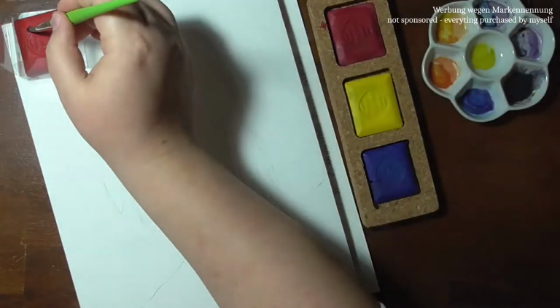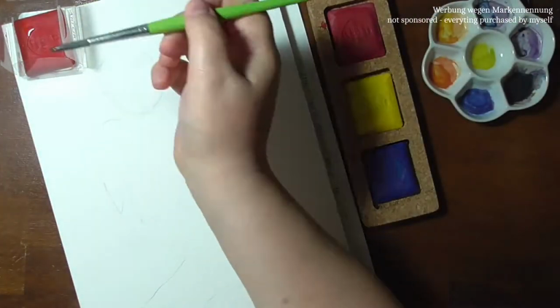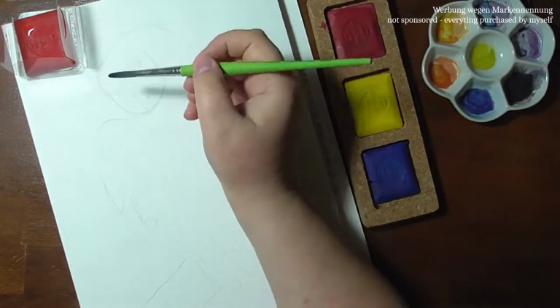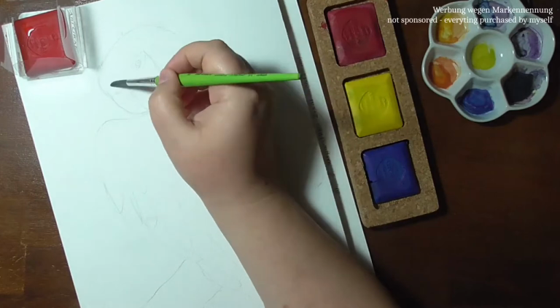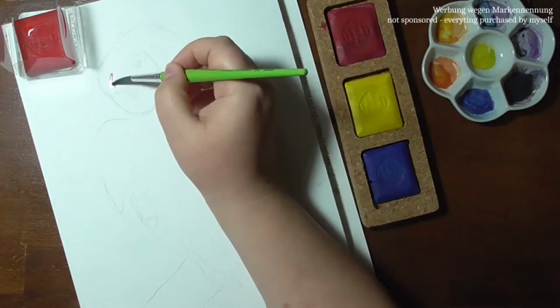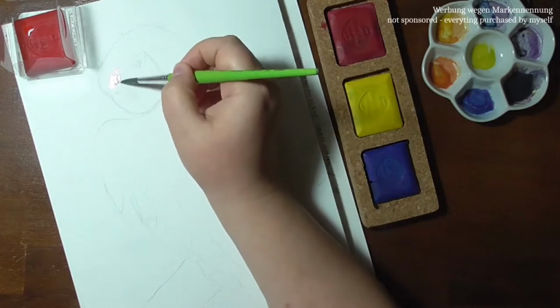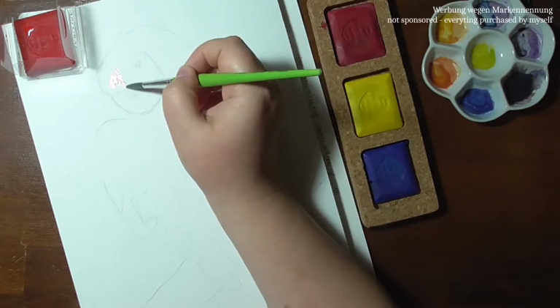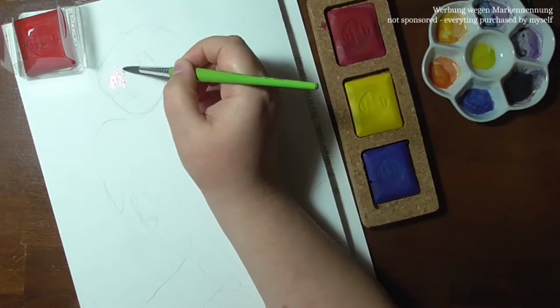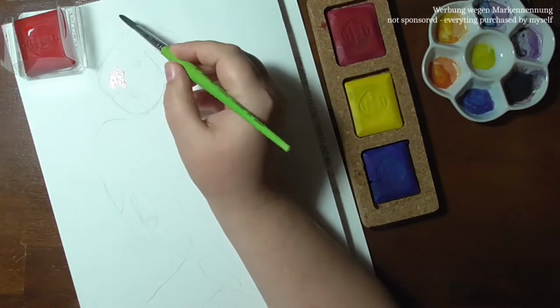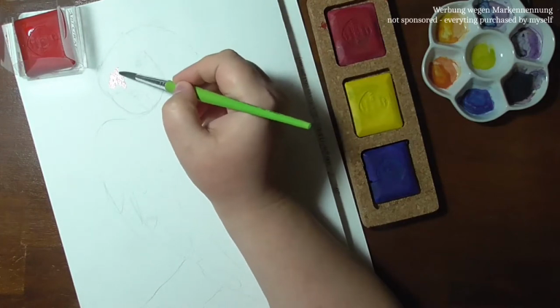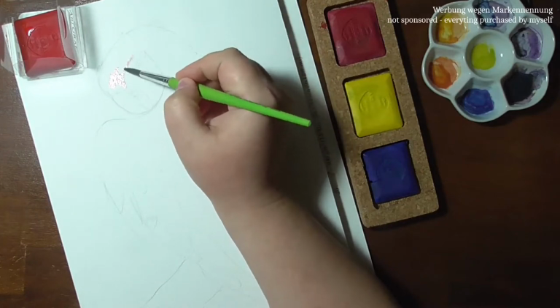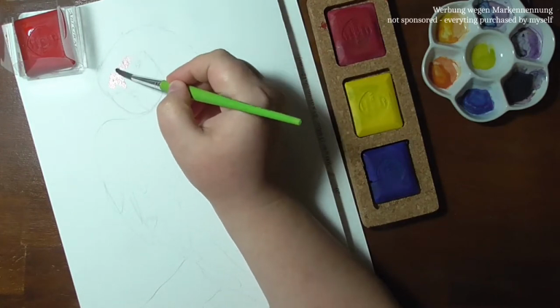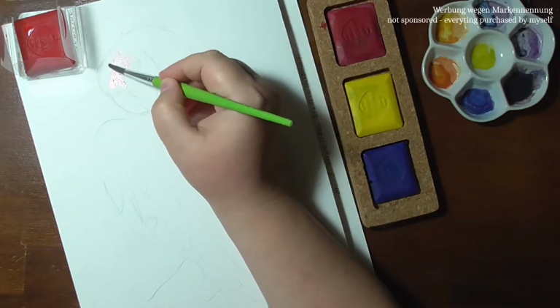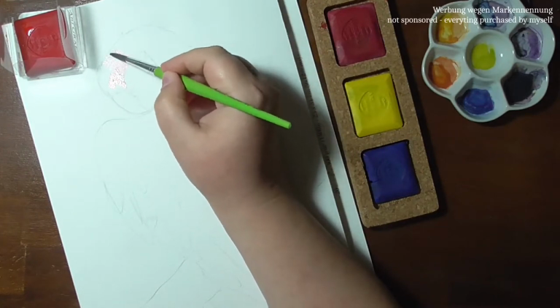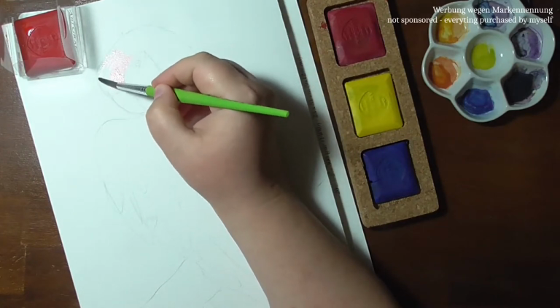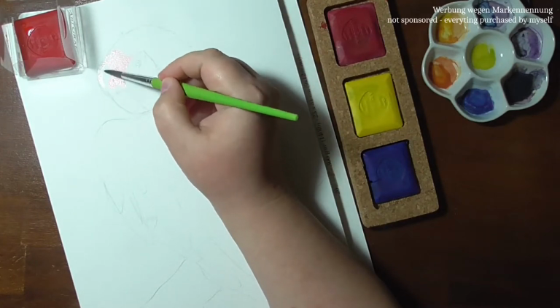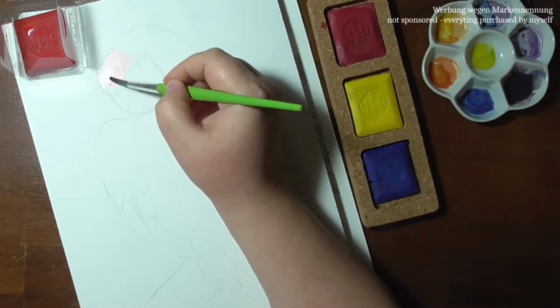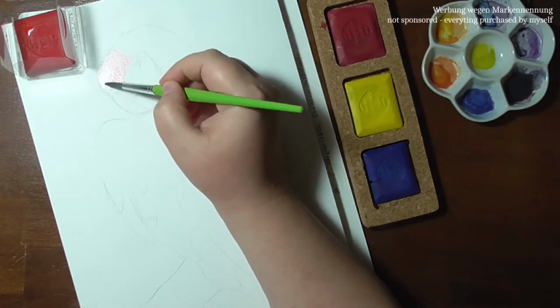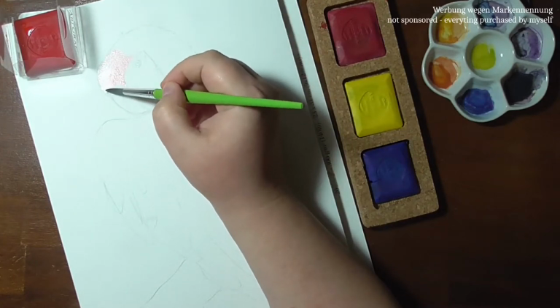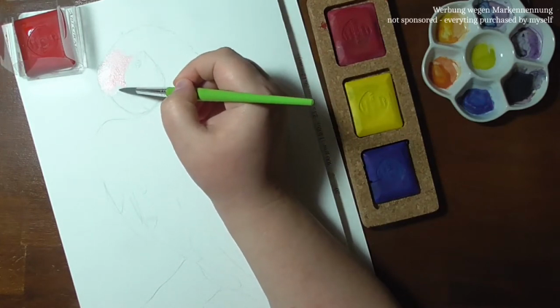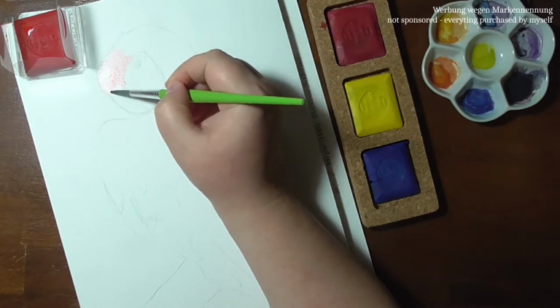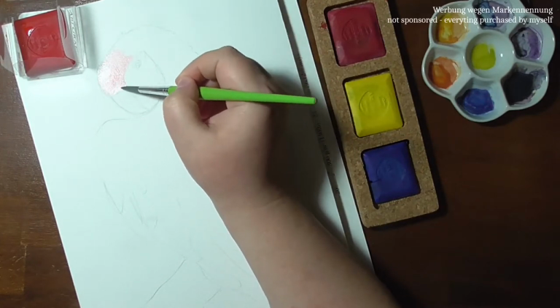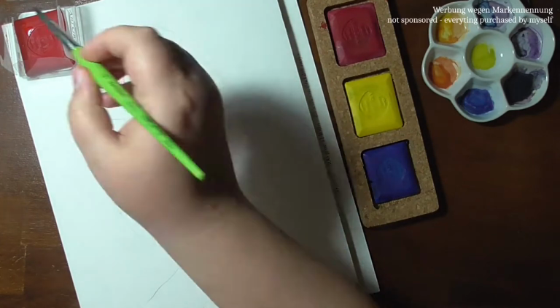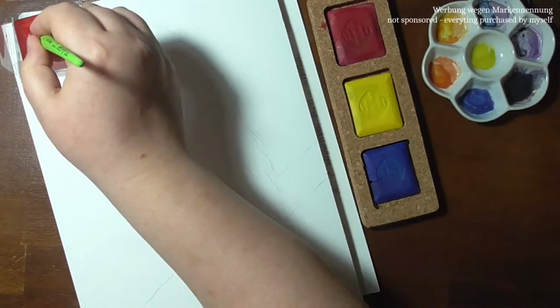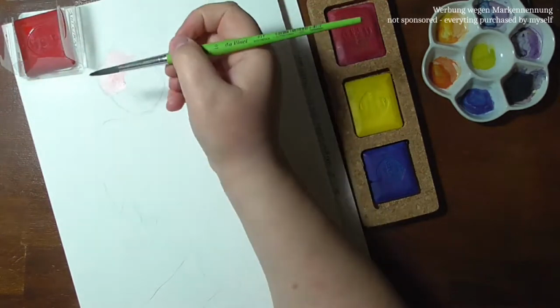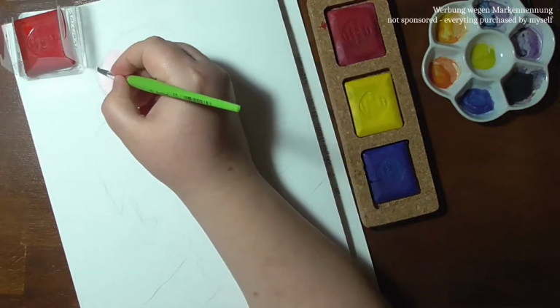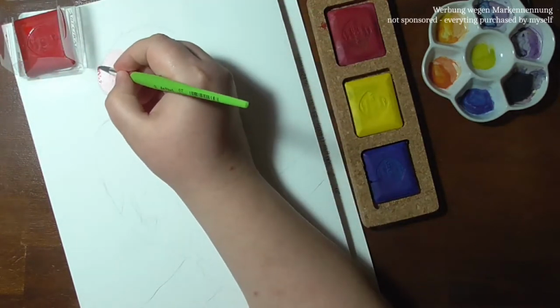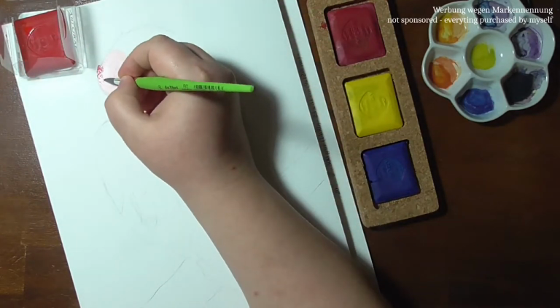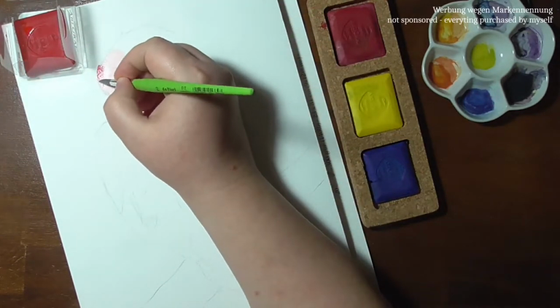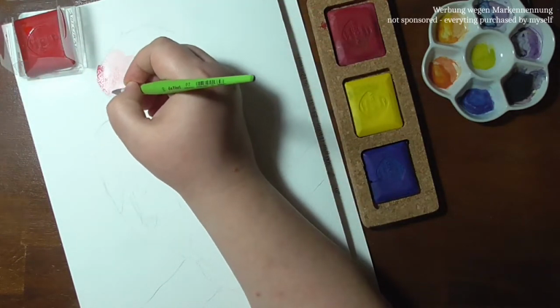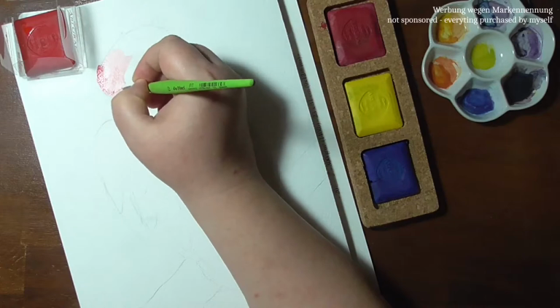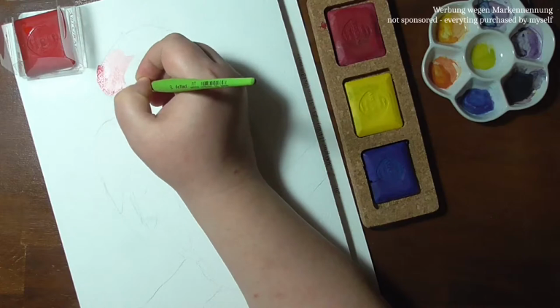Hello wonderful people! Welcome to the last part of the Artgraph Tailor Shapes review.